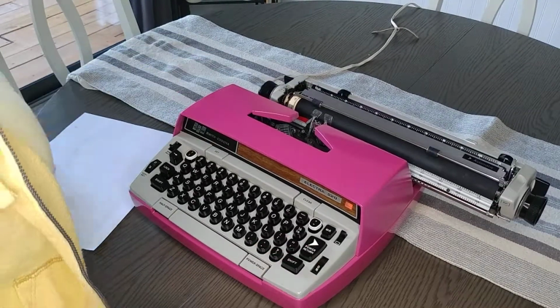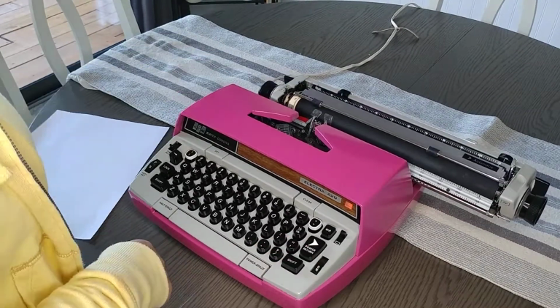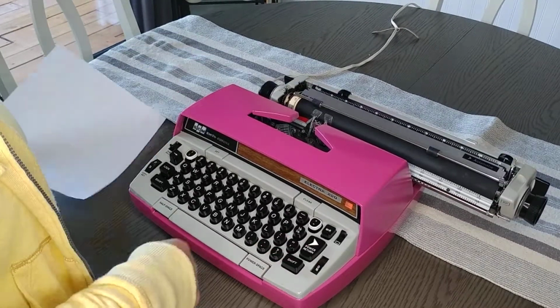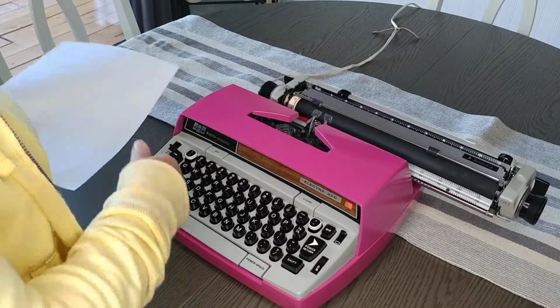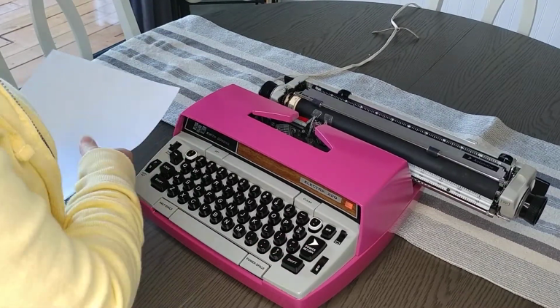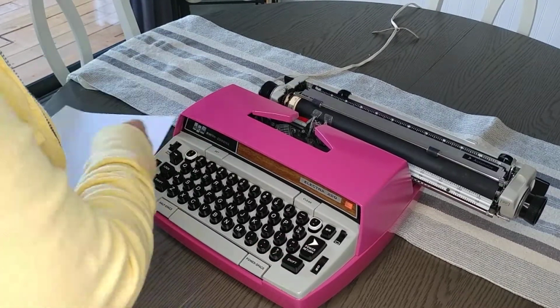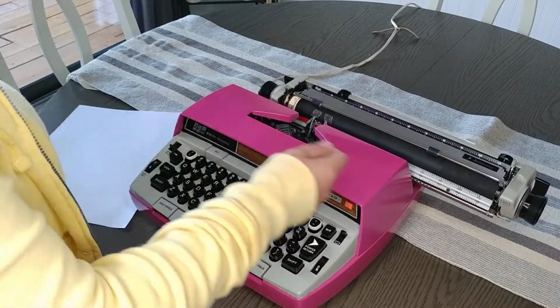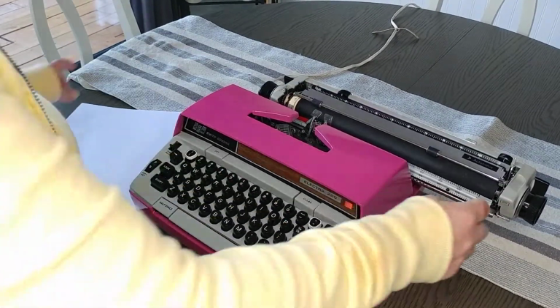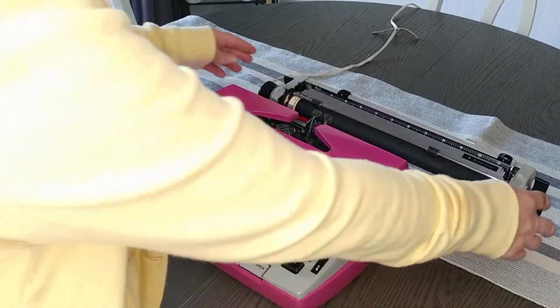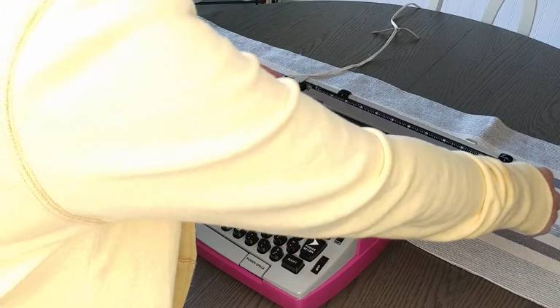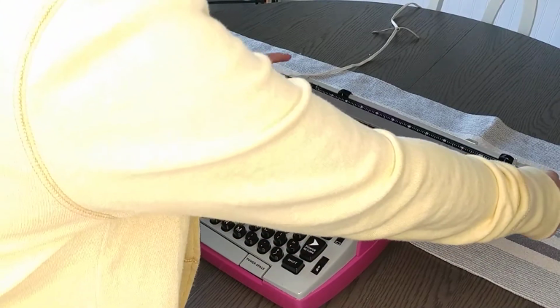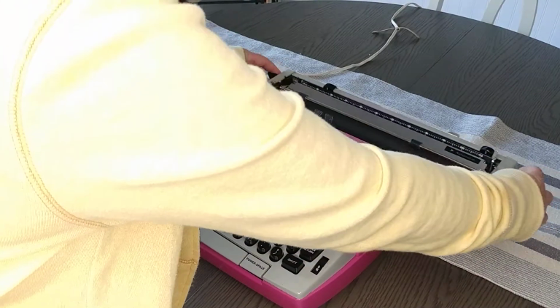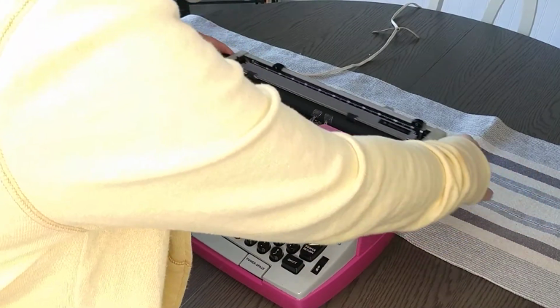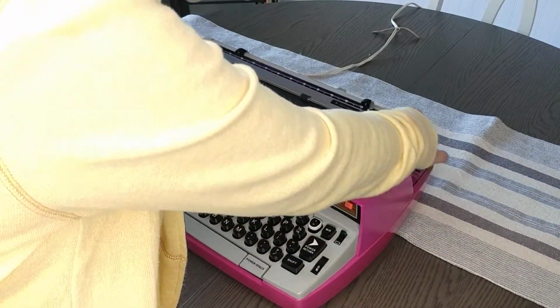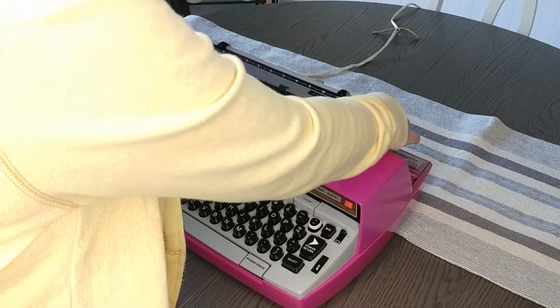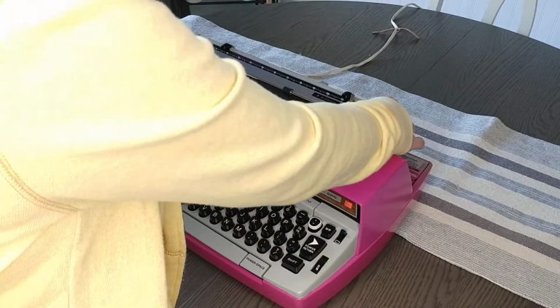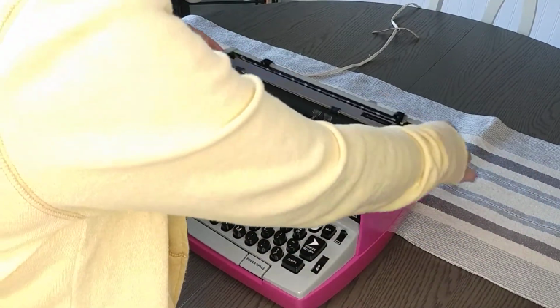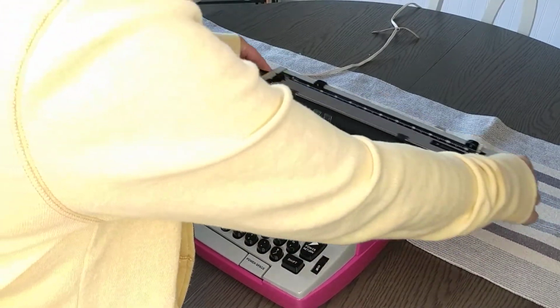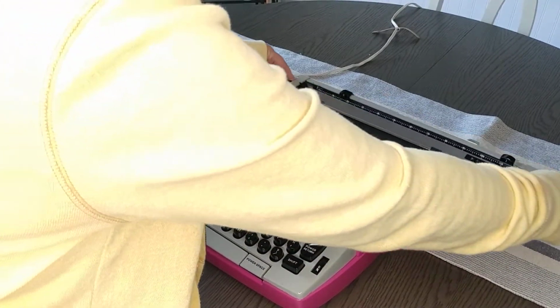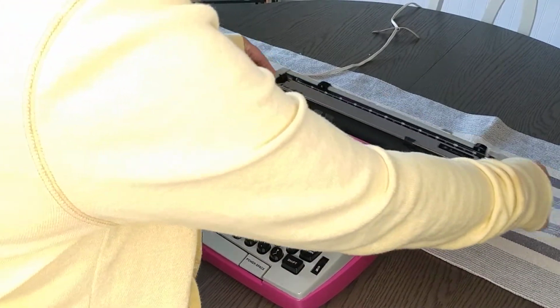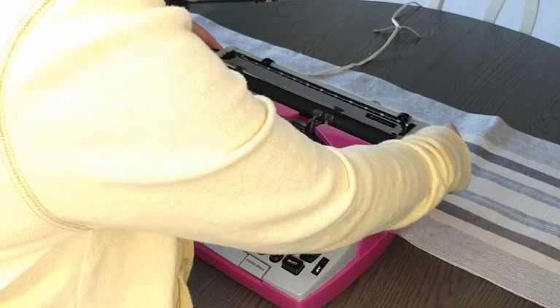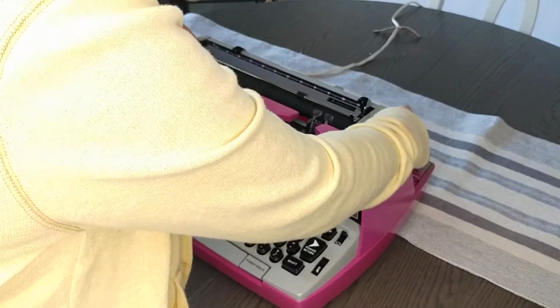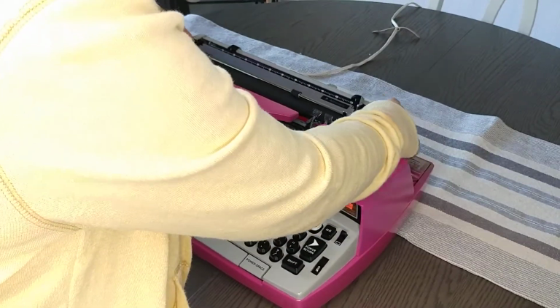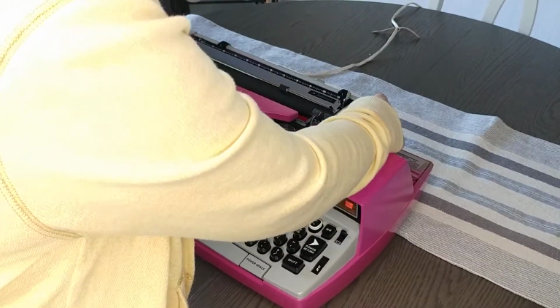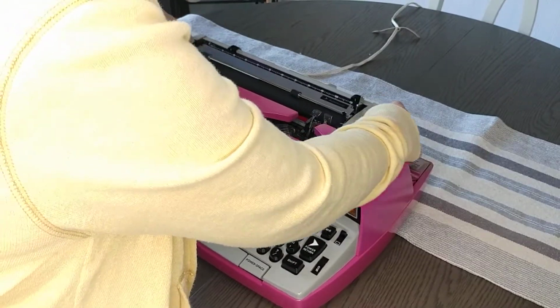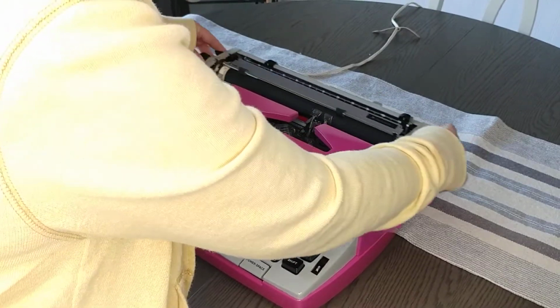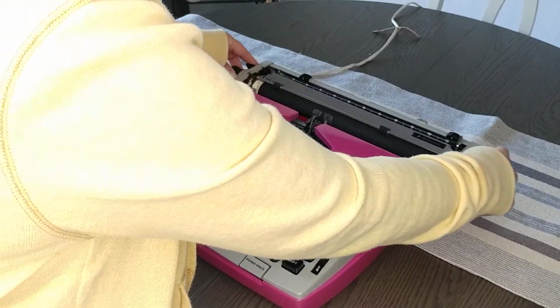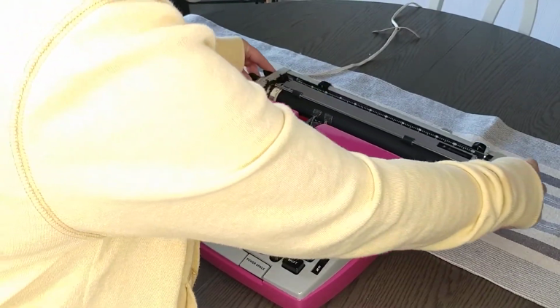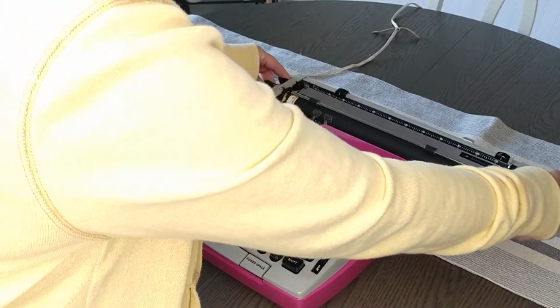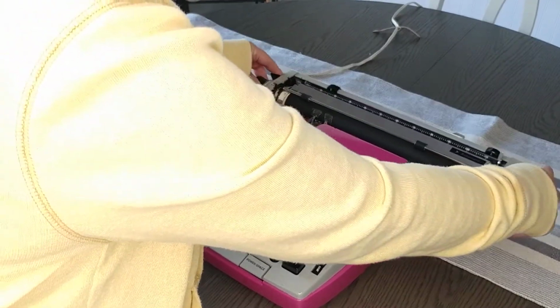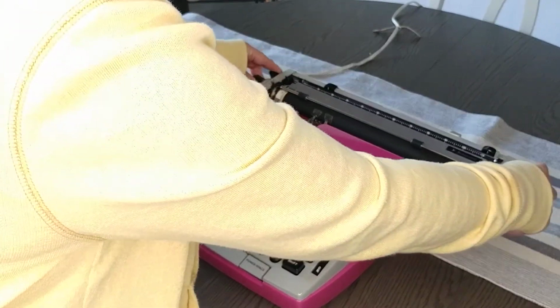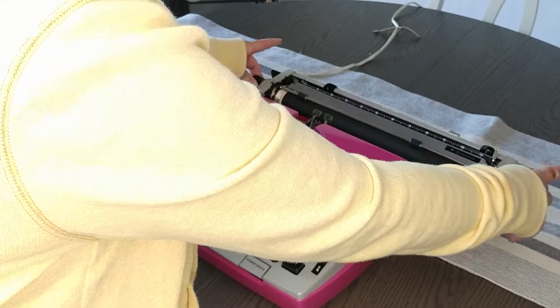Okay, let's check the carriage. The bell works and the carriage works.